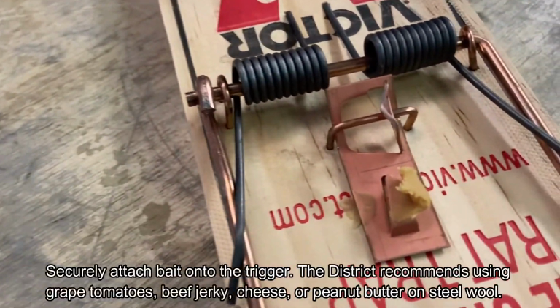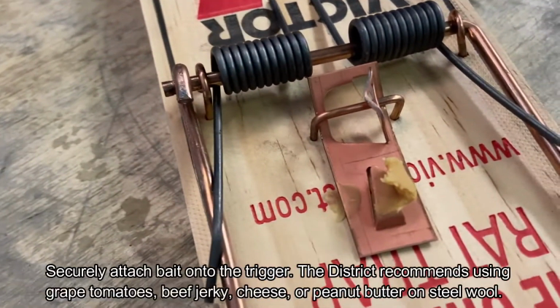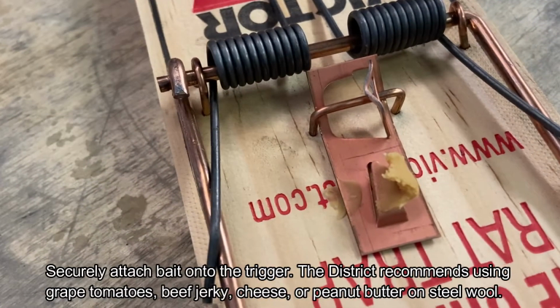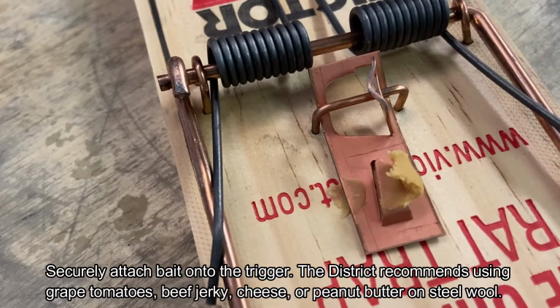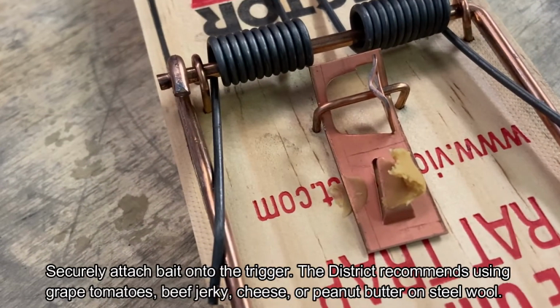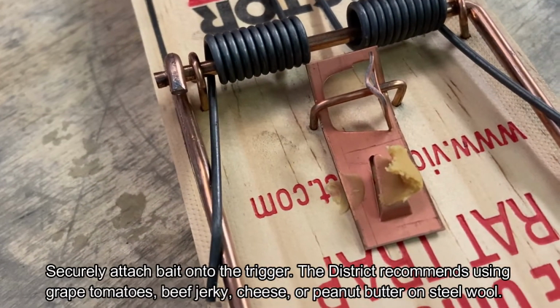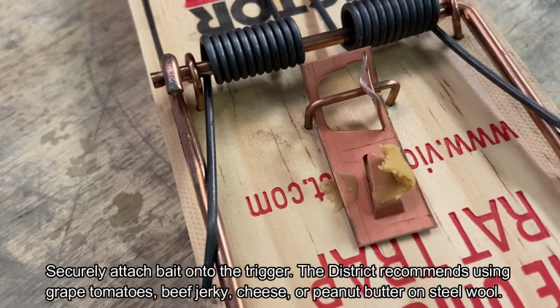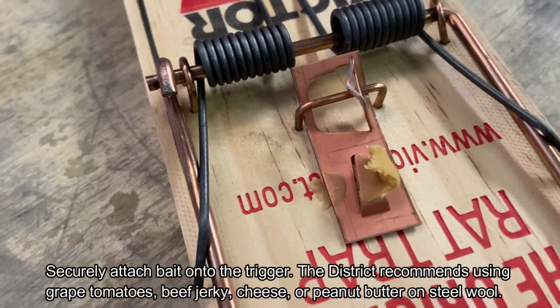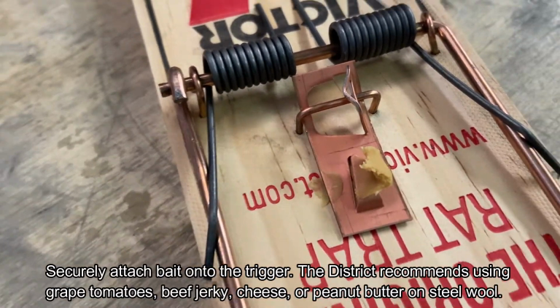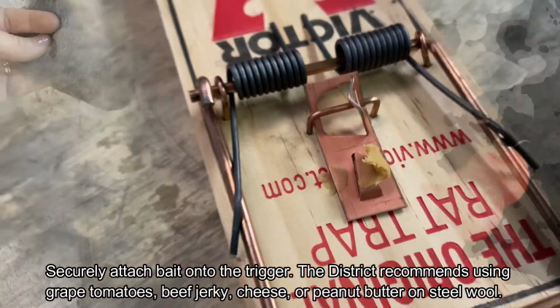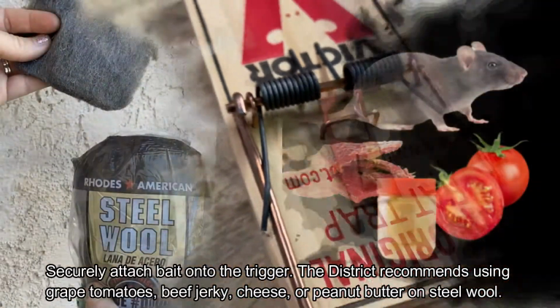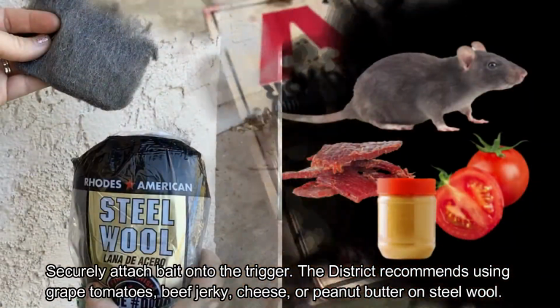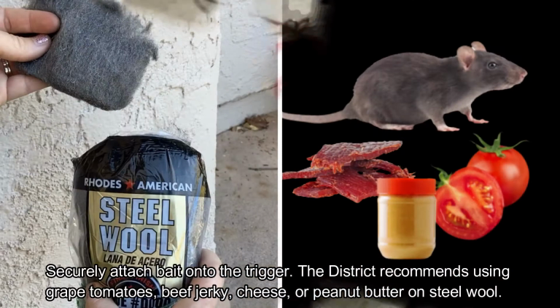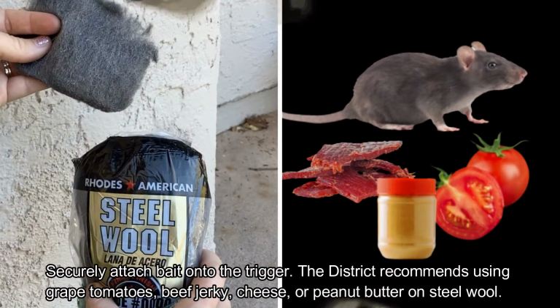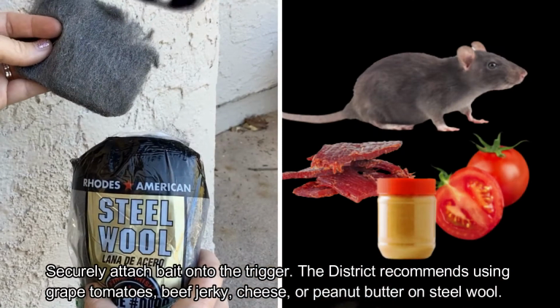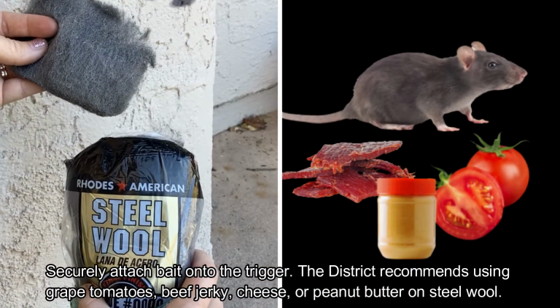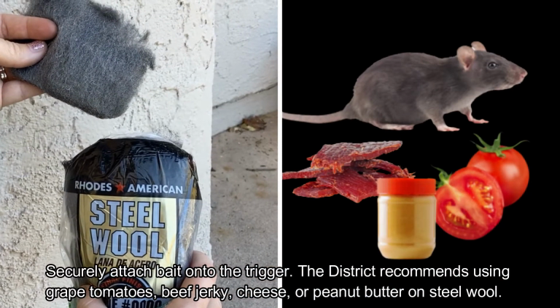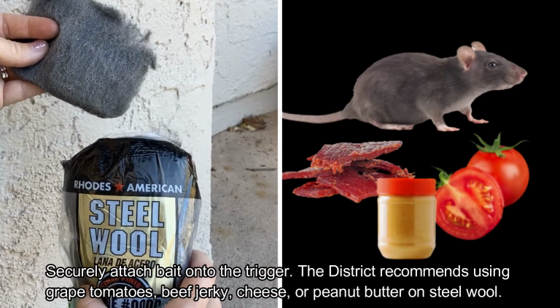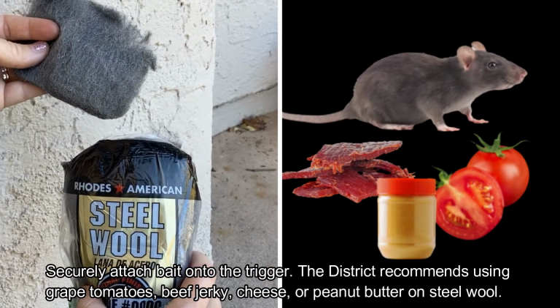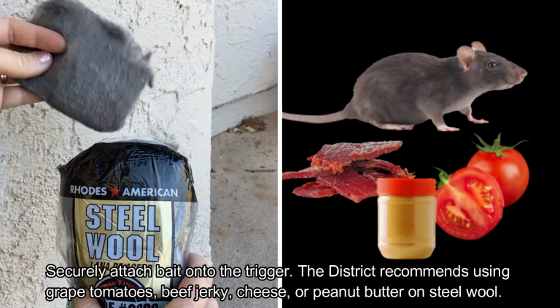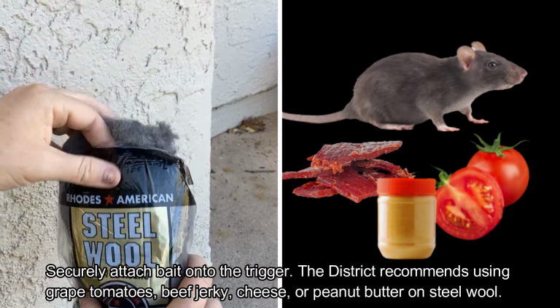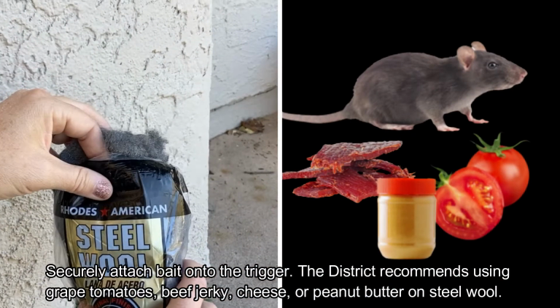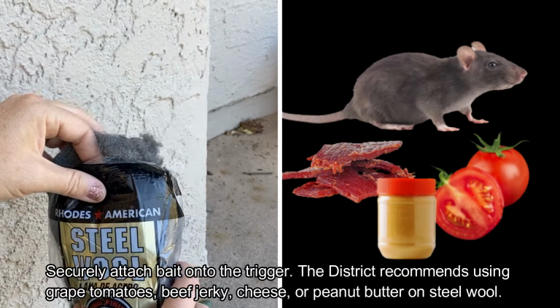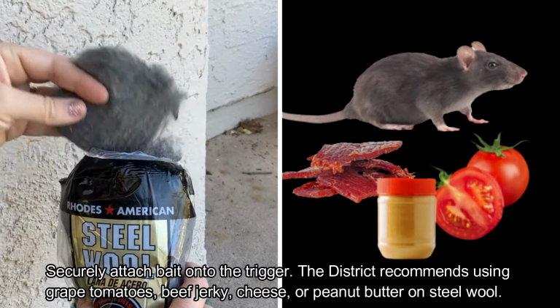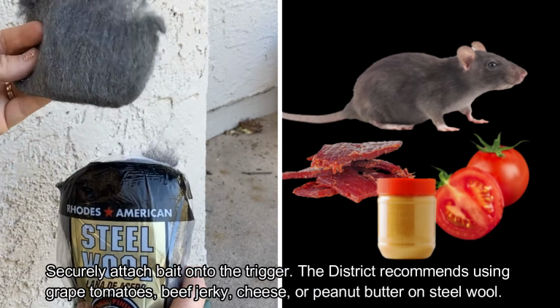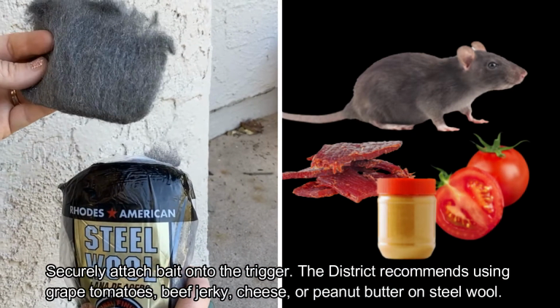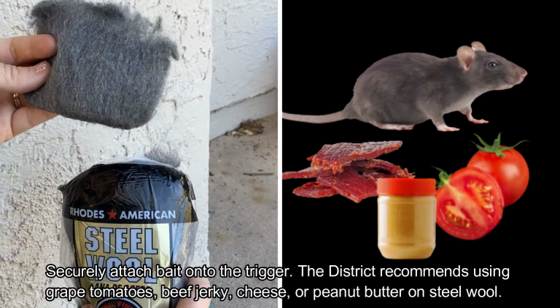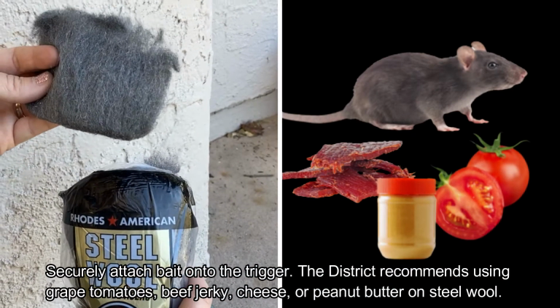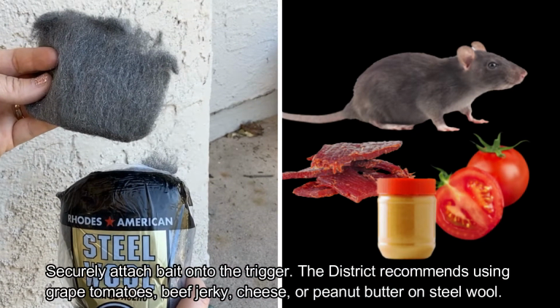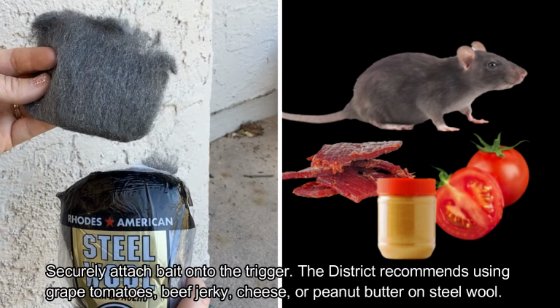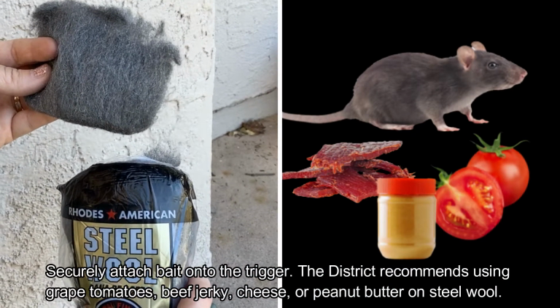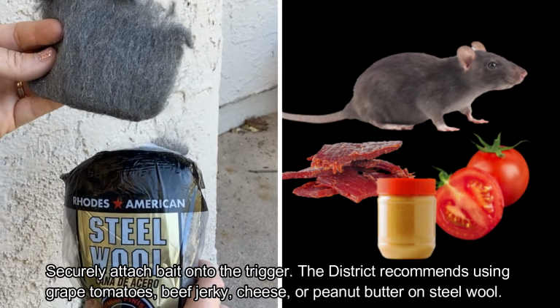Securely attach bait onto the trigger. The district recommends using grape tomatoes, beef jerky, cheese, or peanut butter on steel wool.